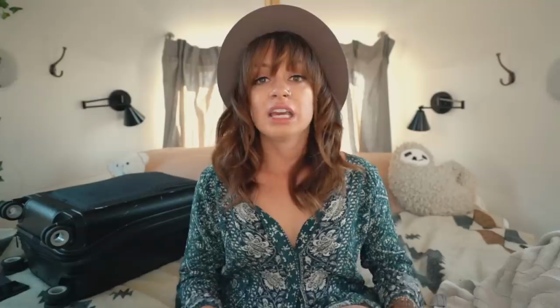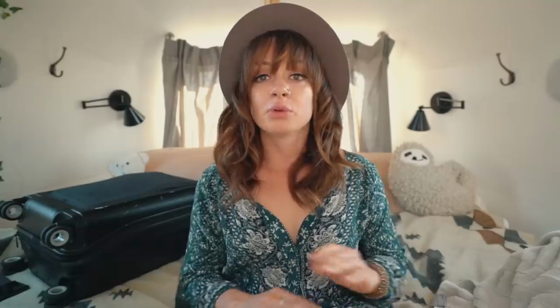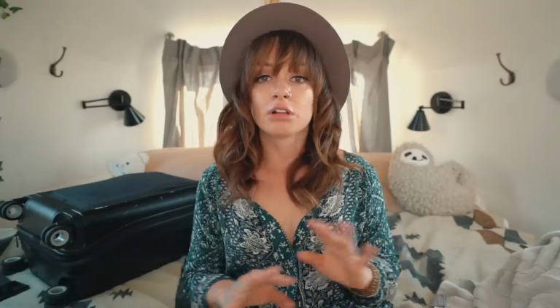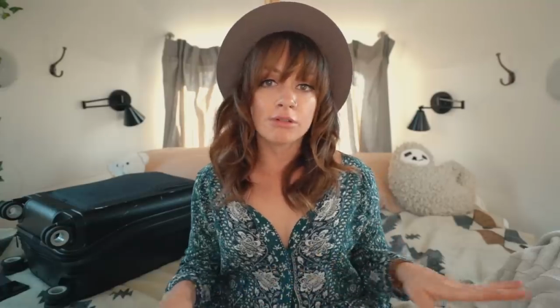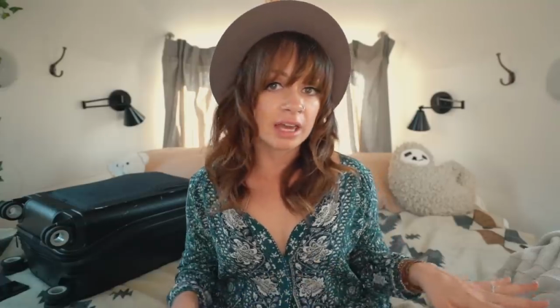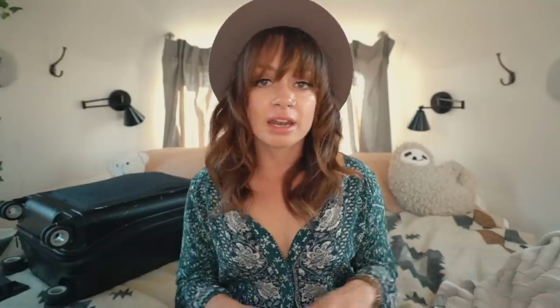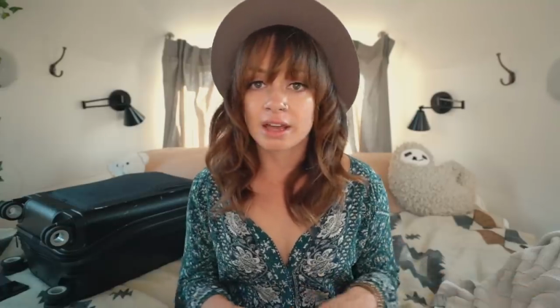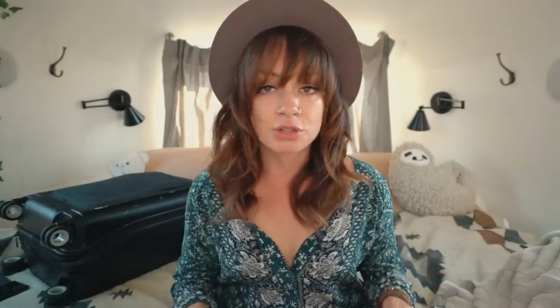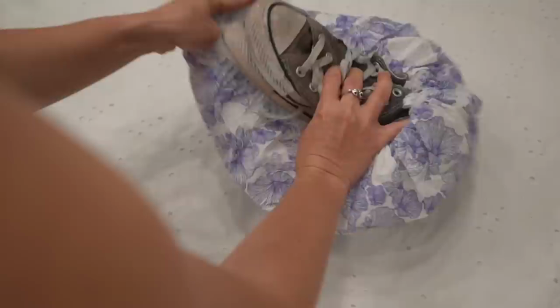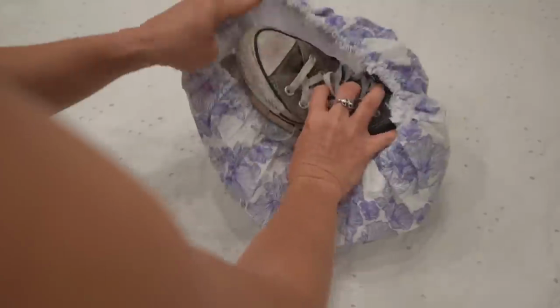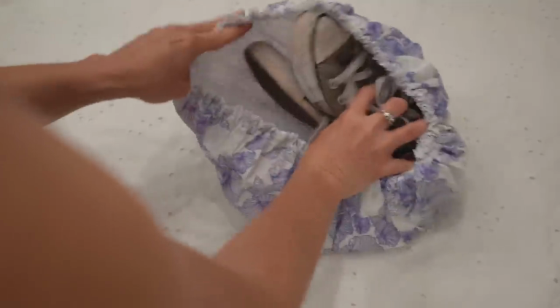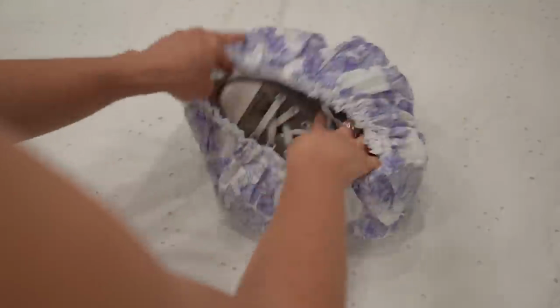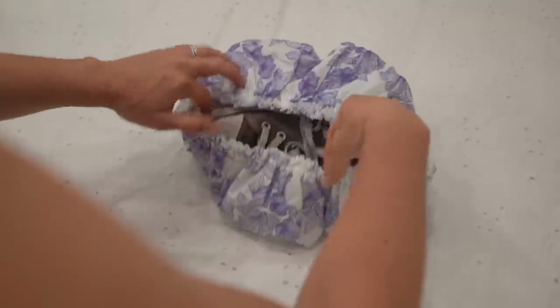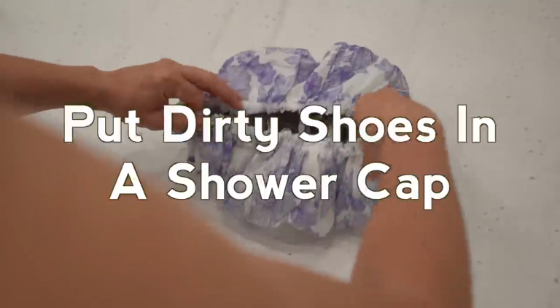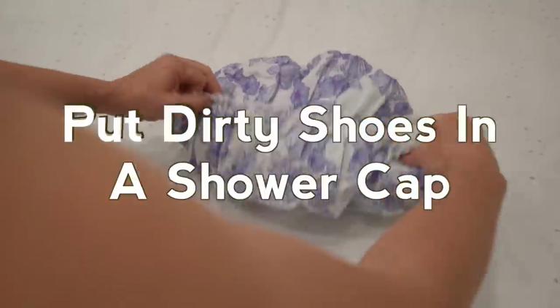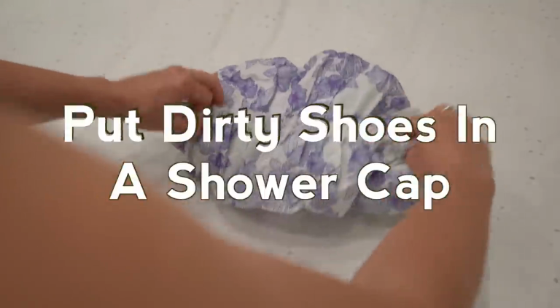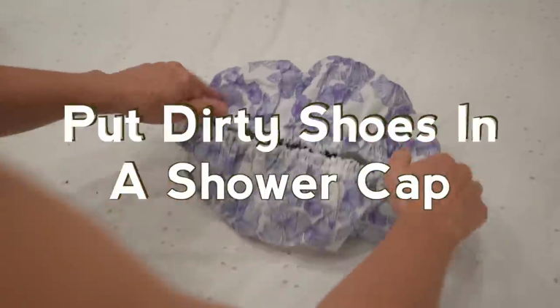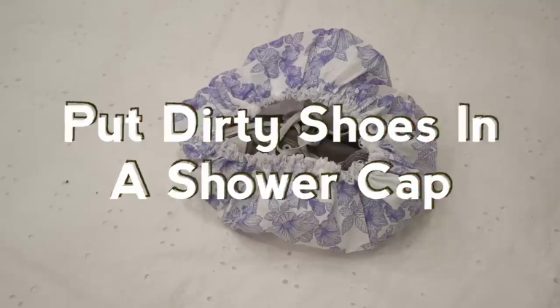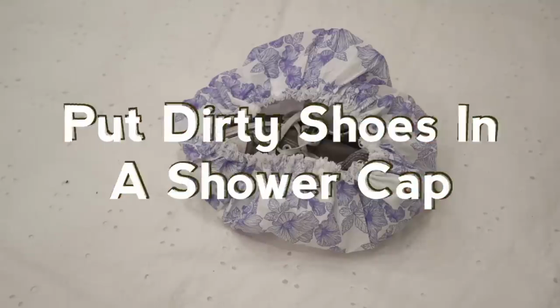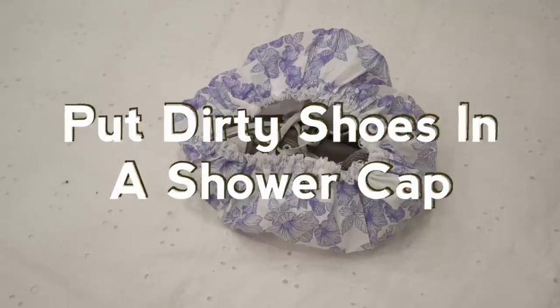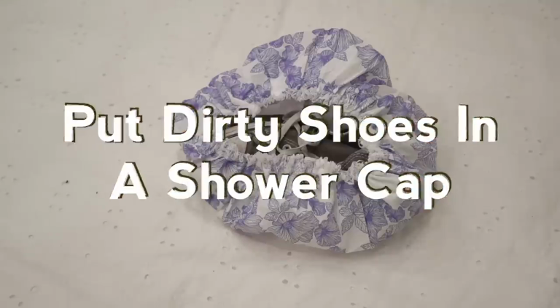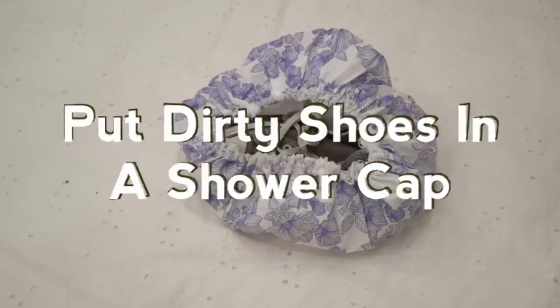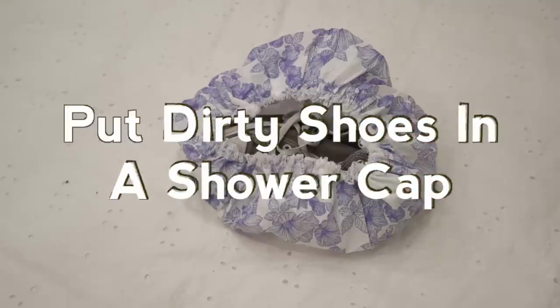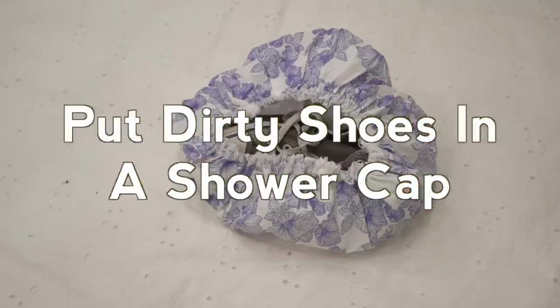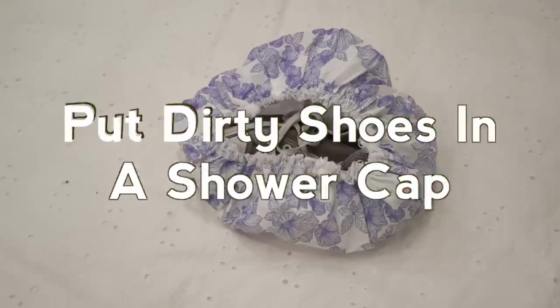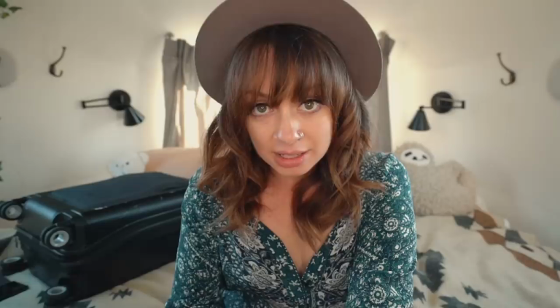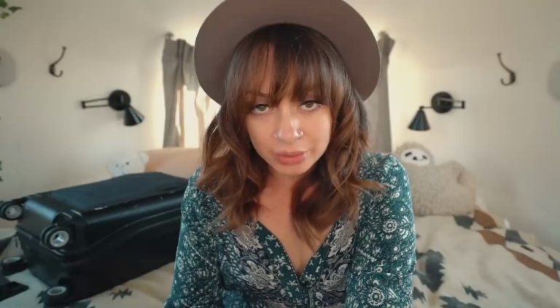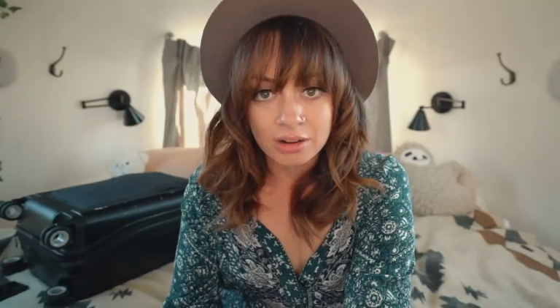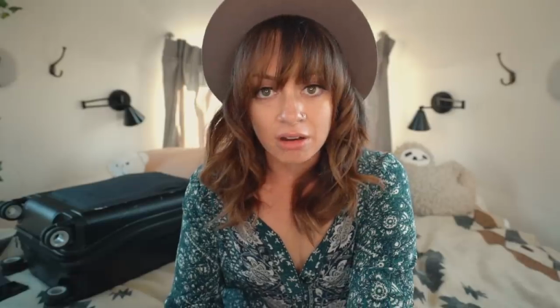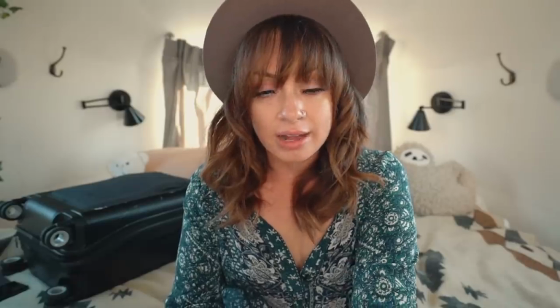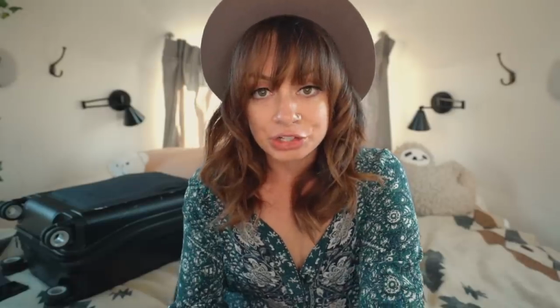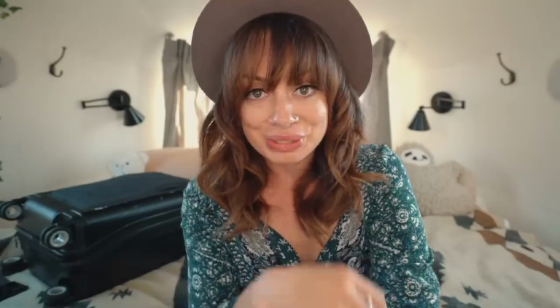To keep your clothing and anything else in your suitcase from getting dirty, put the soles of your shoes in a shower cap.